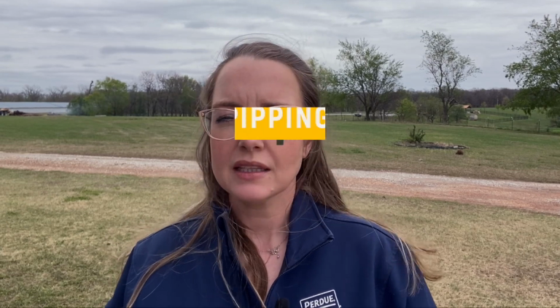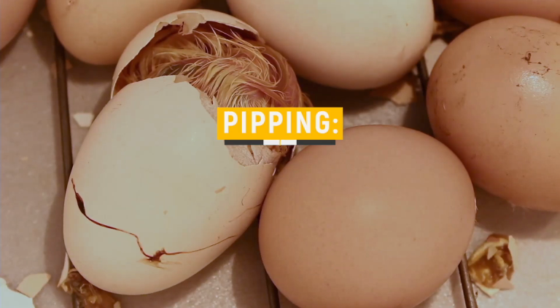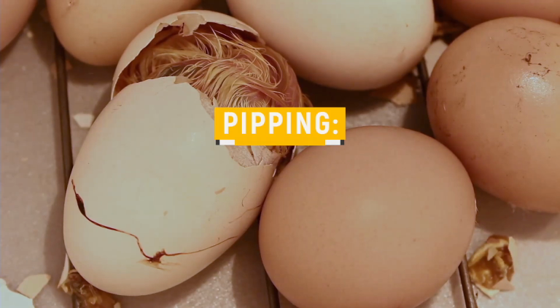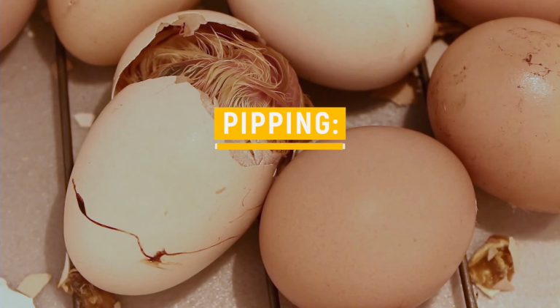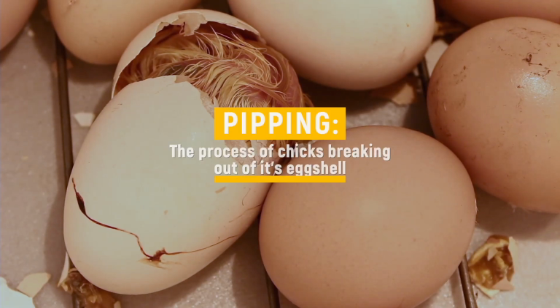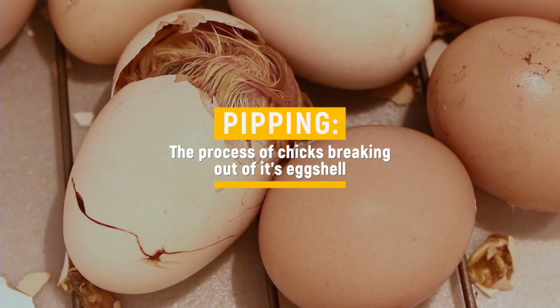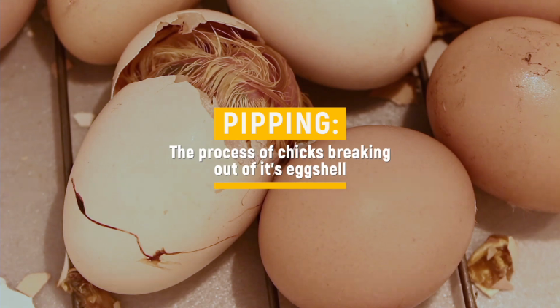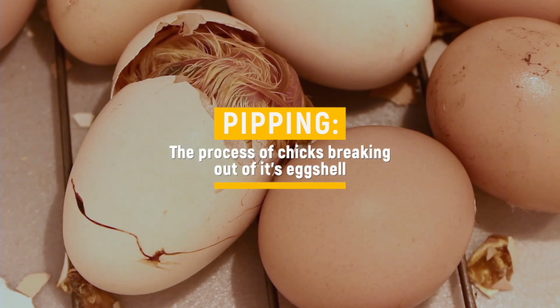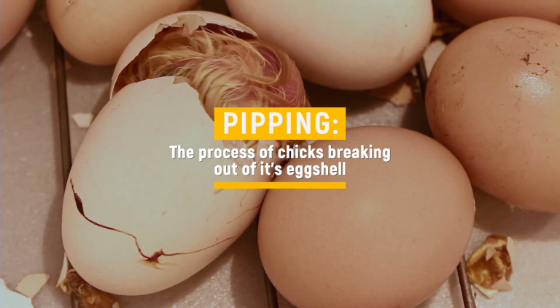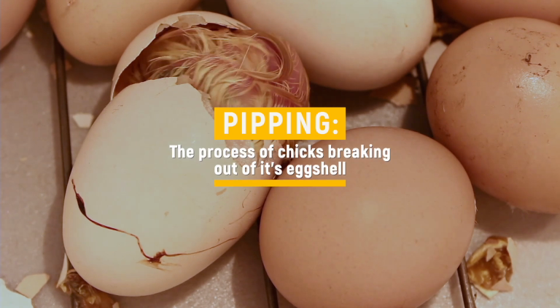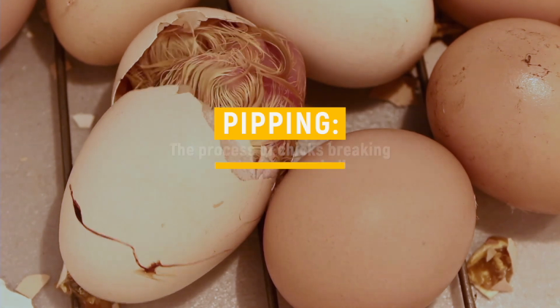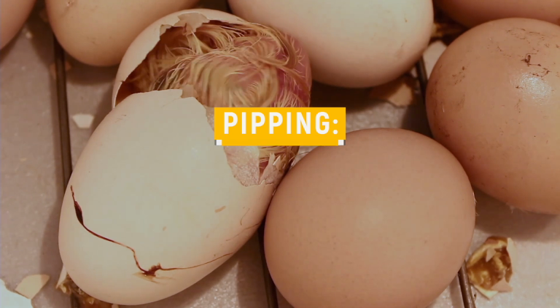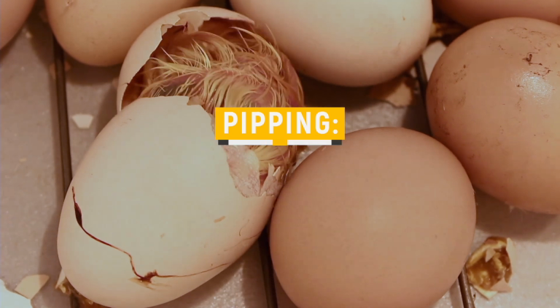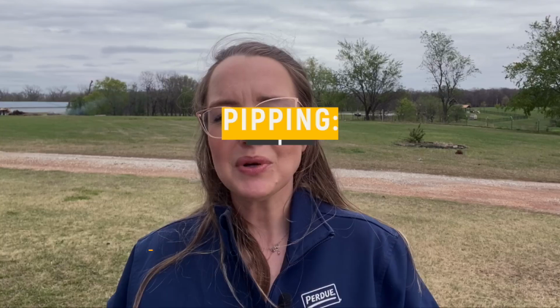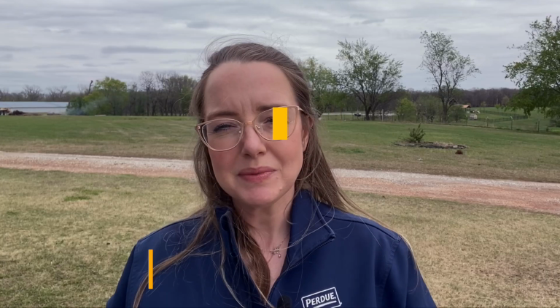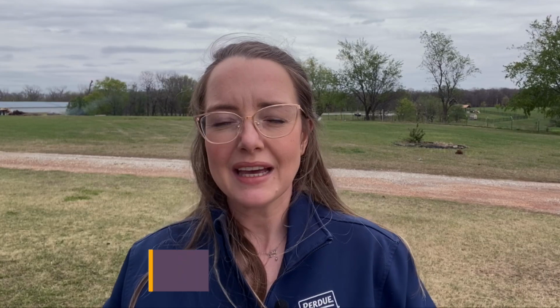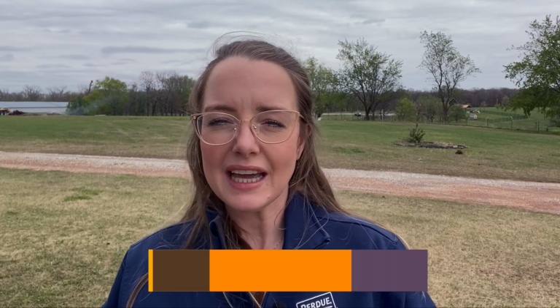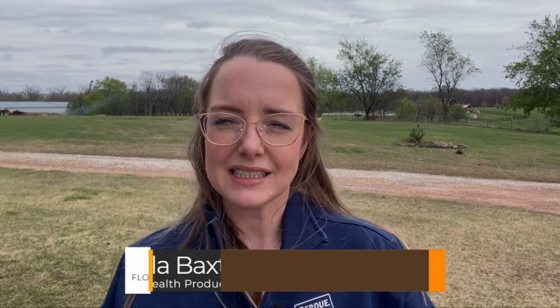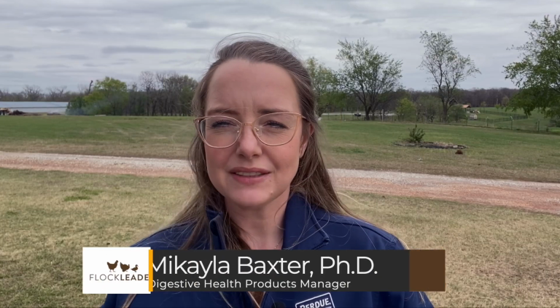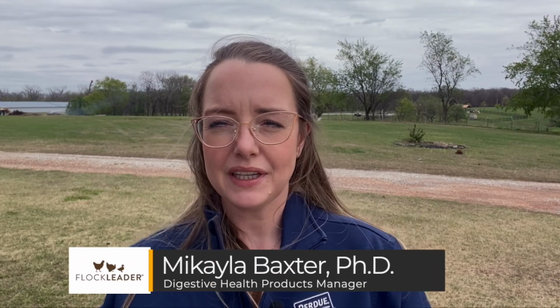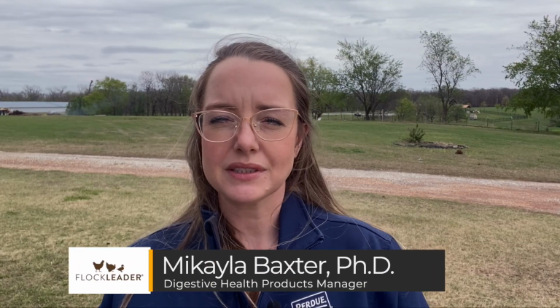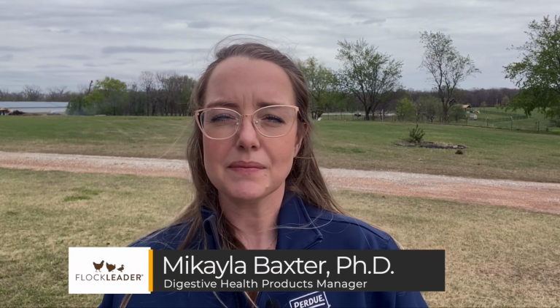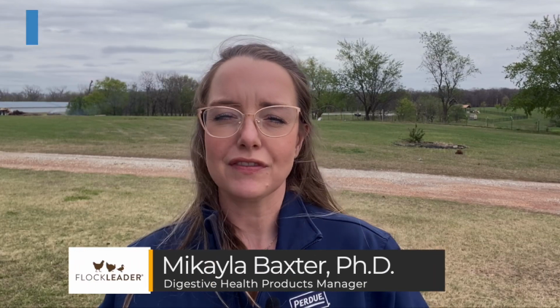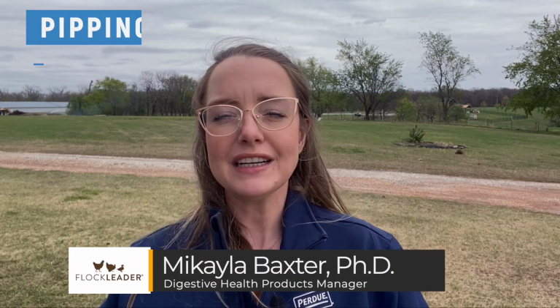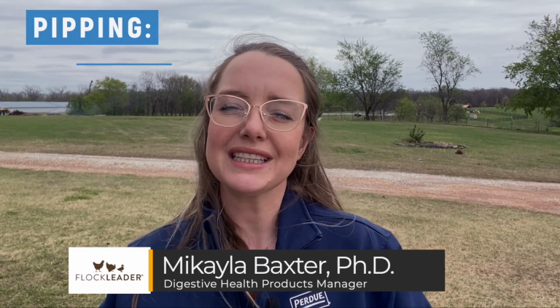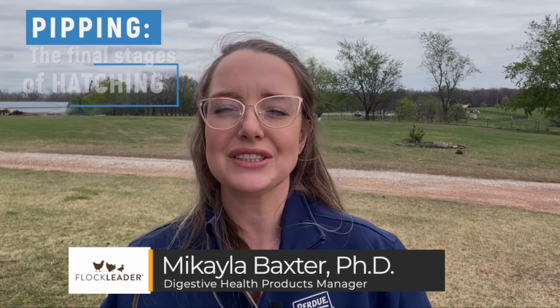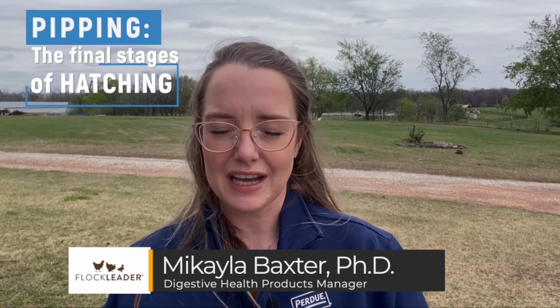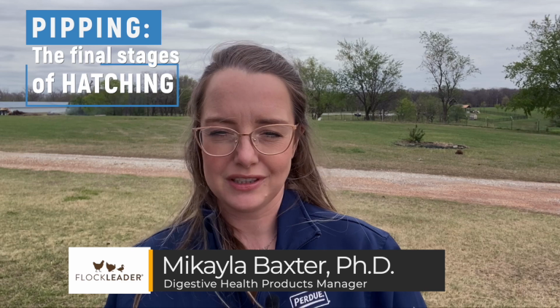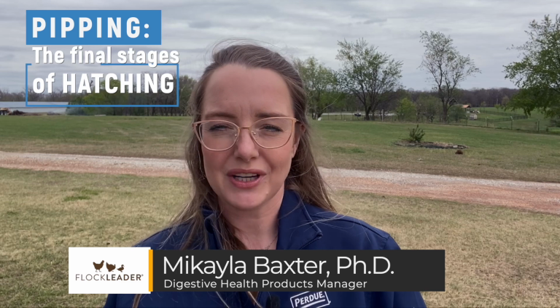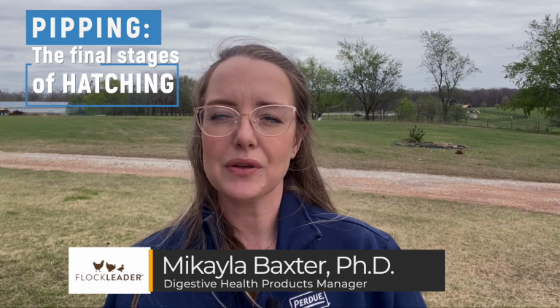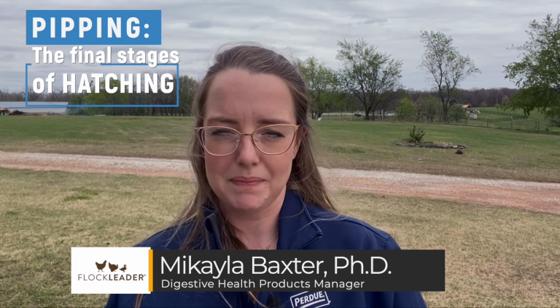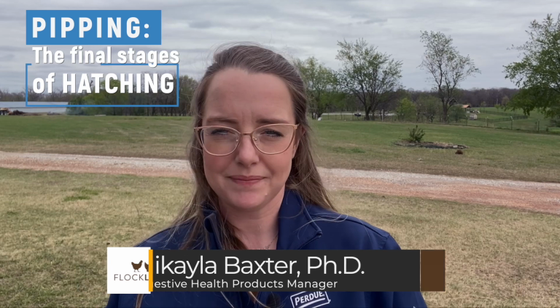This is the process of chicks breaking out of their eggshell. I'm Dr. Michaela, and today's video is all about the final stages of hatching, called pipping.